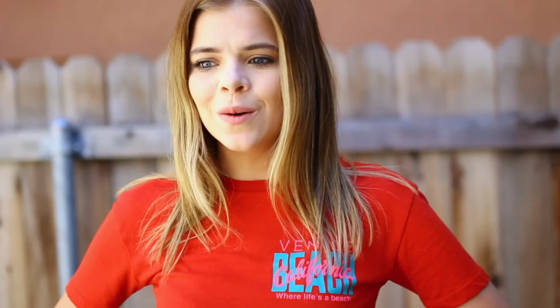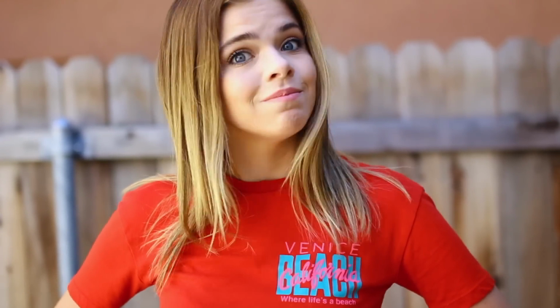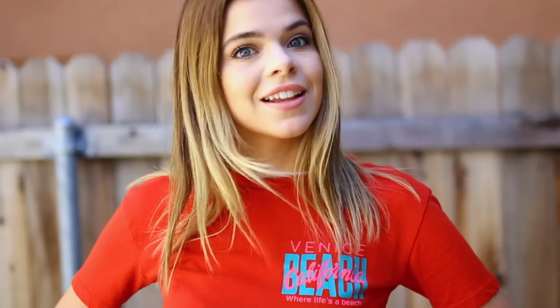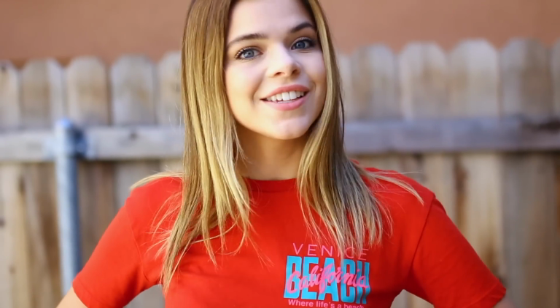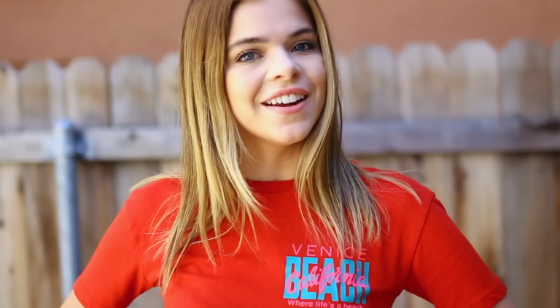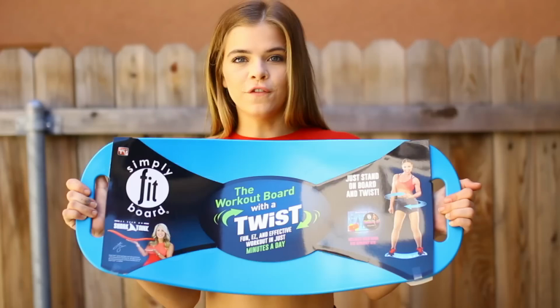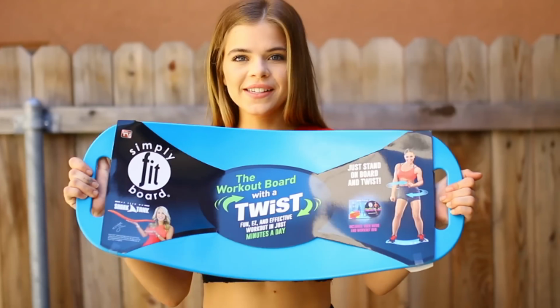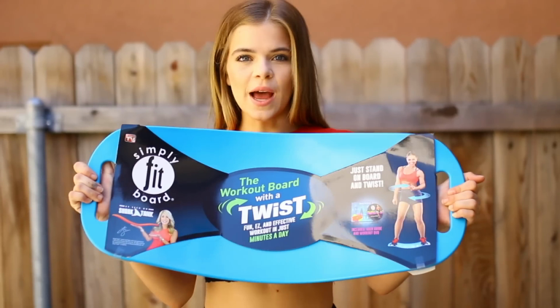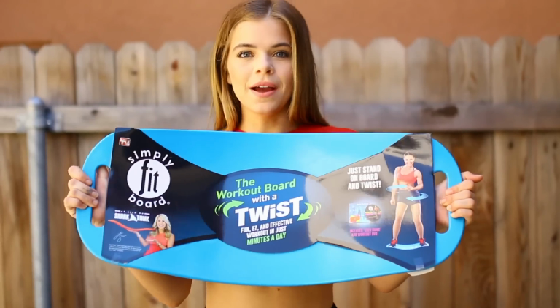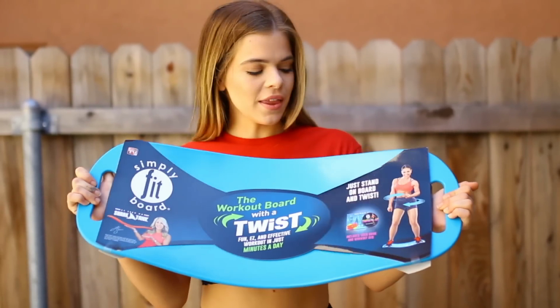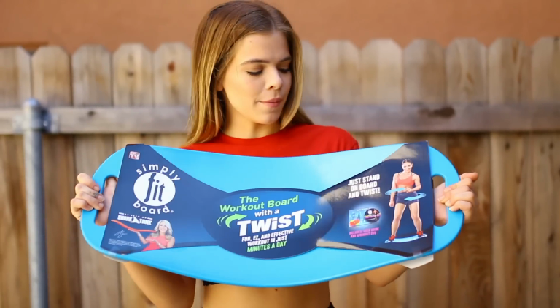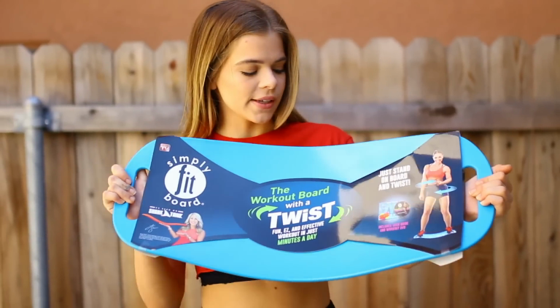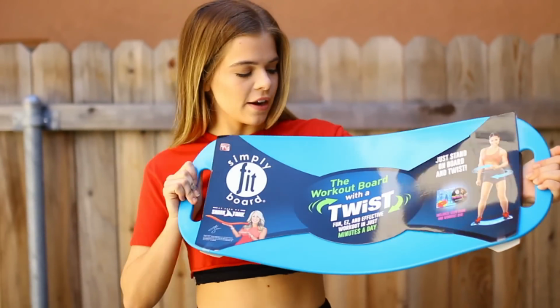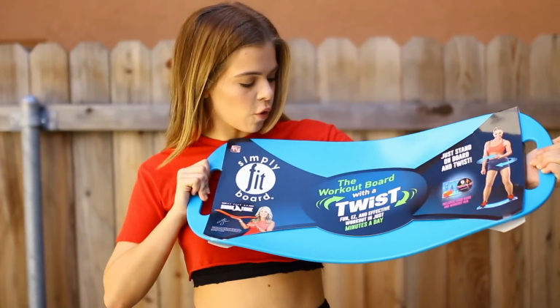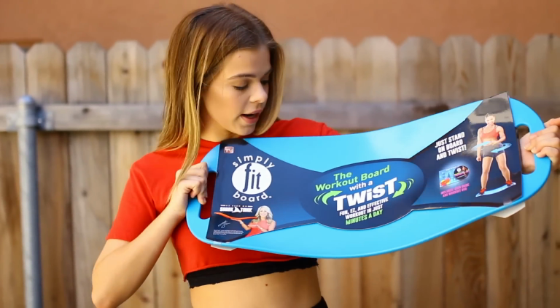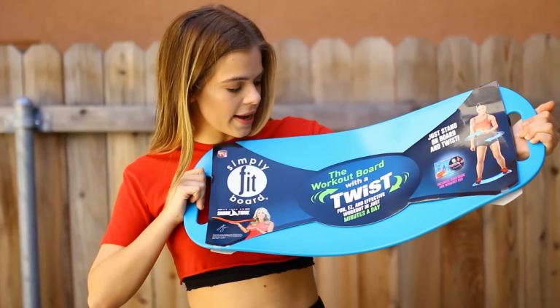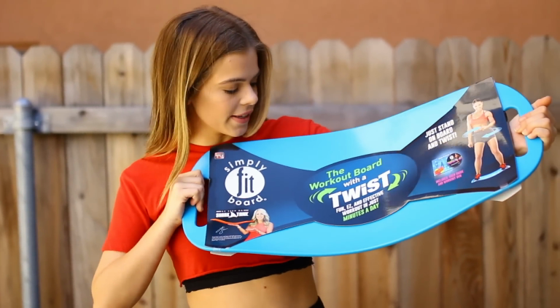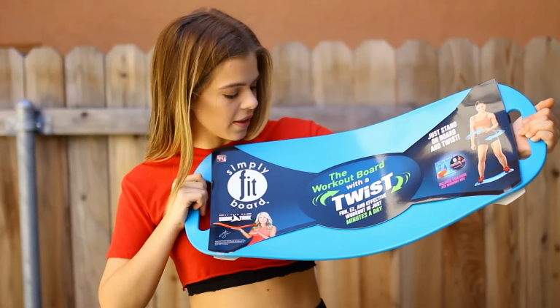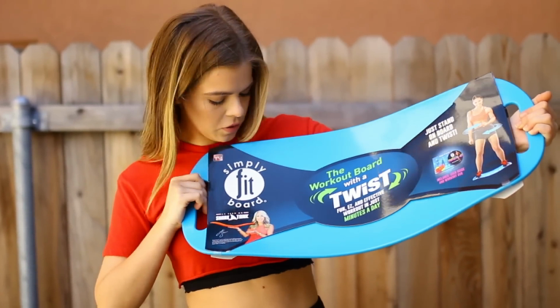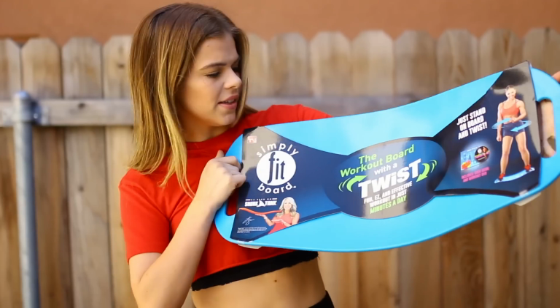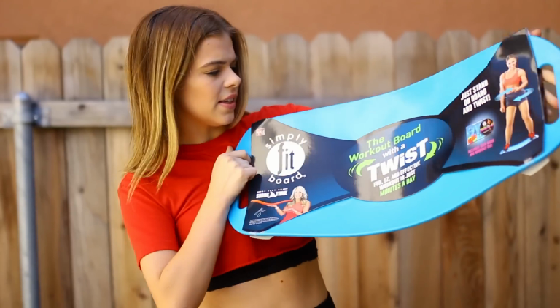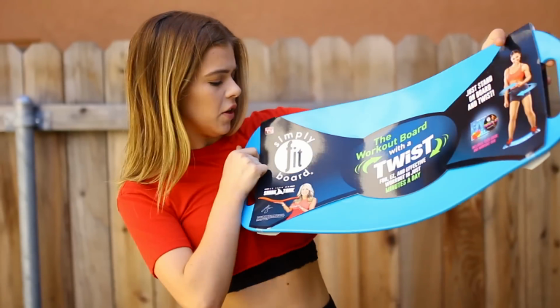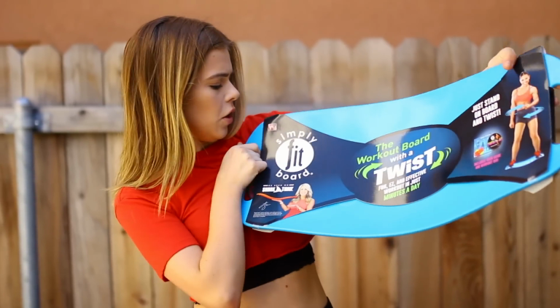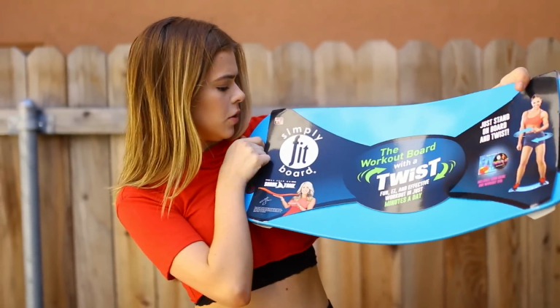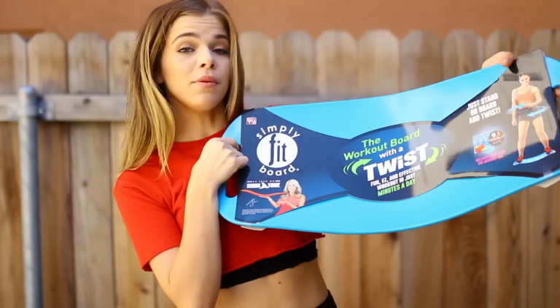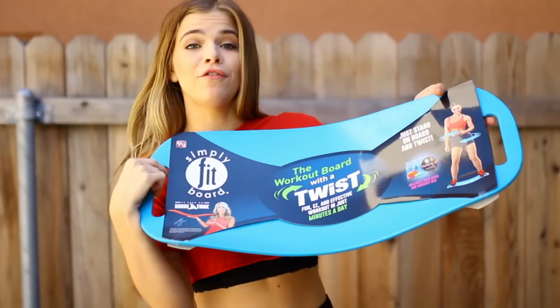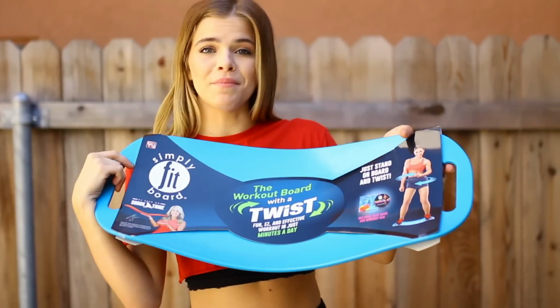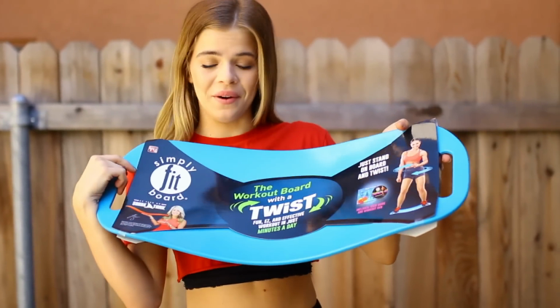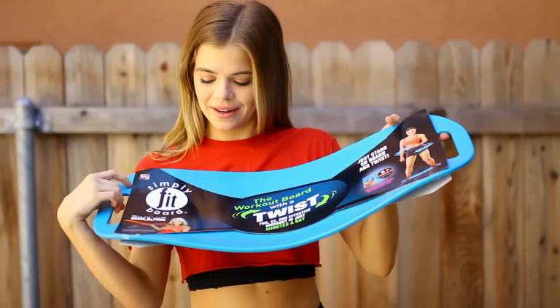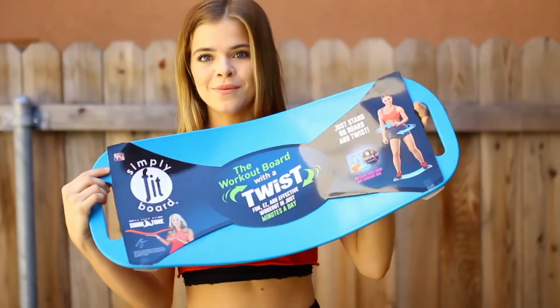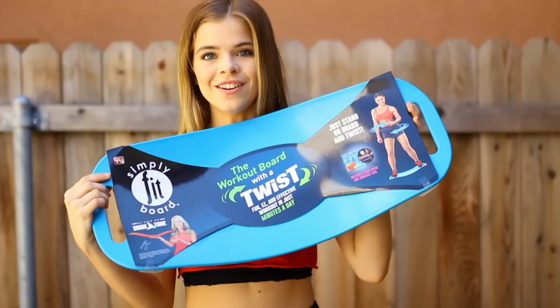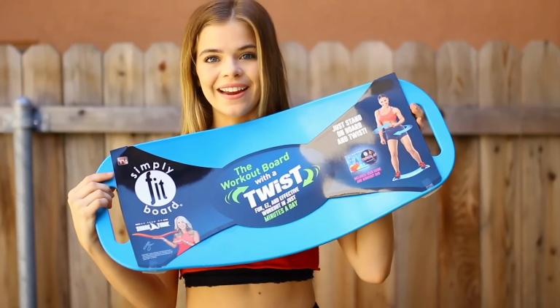Let's get started. First up, the one that I'm most excited for — what is this even called? The Simply Fit Board? It's from Shark Tank.